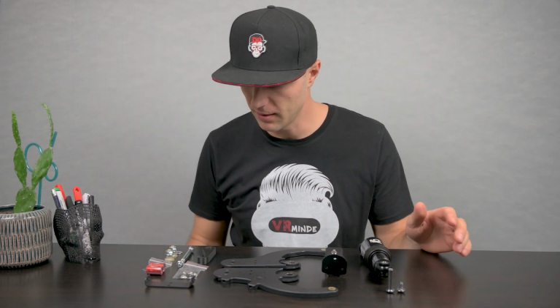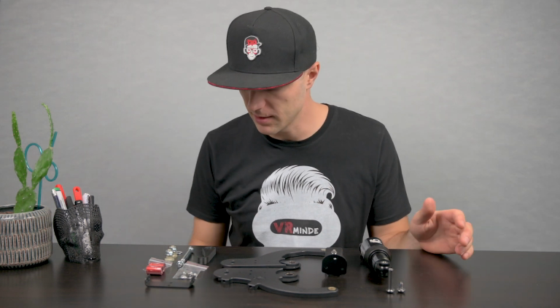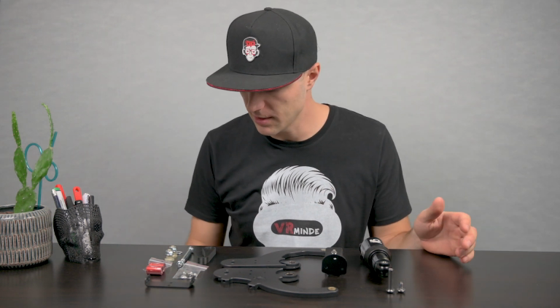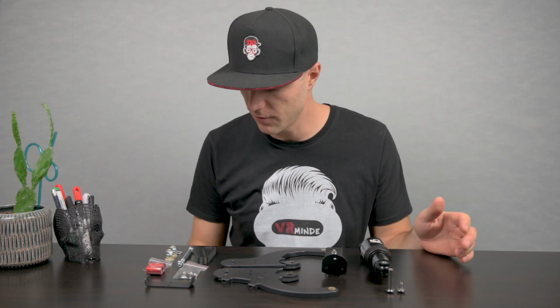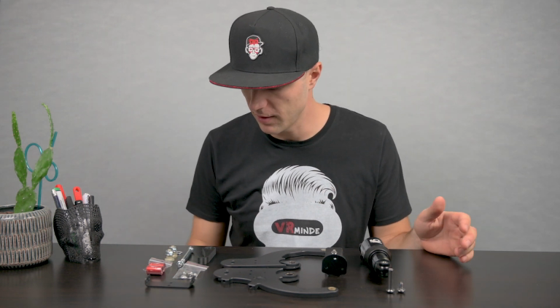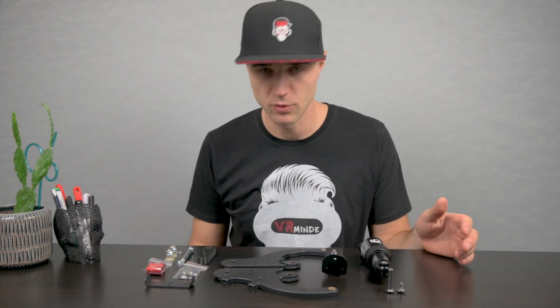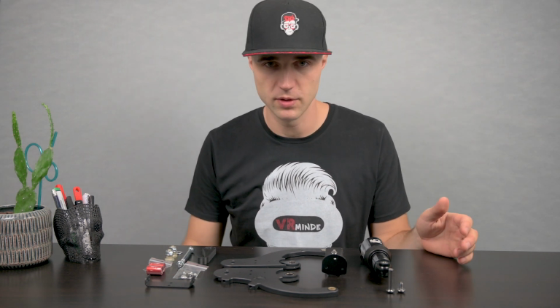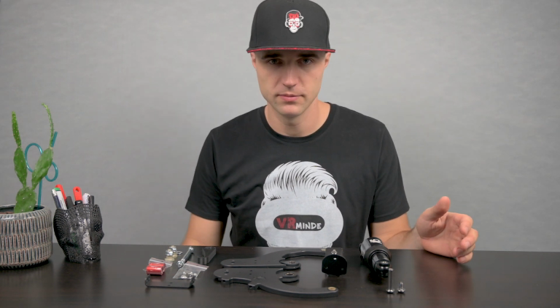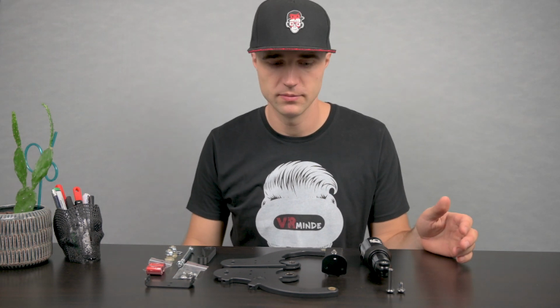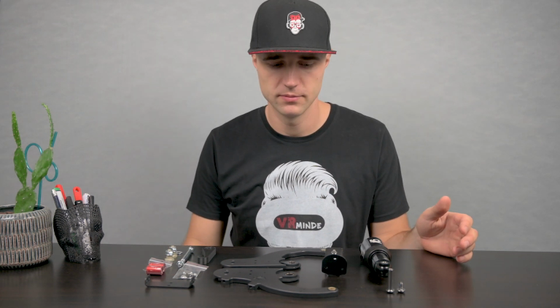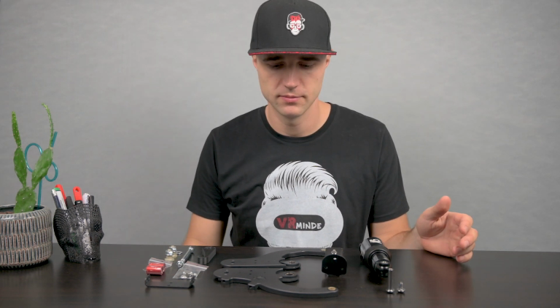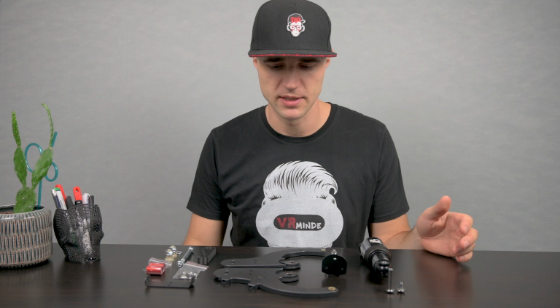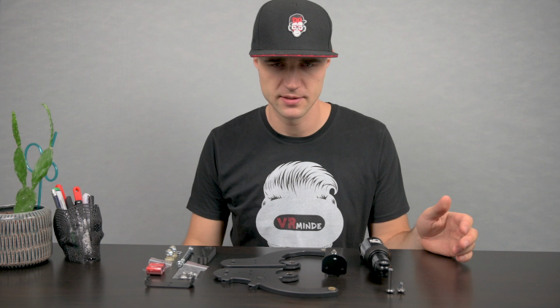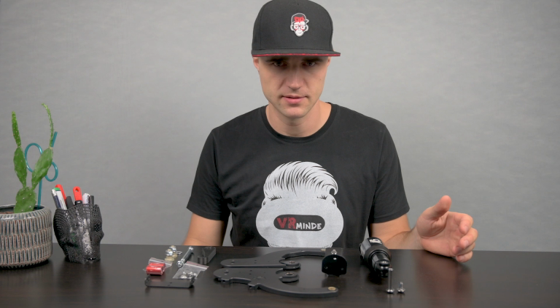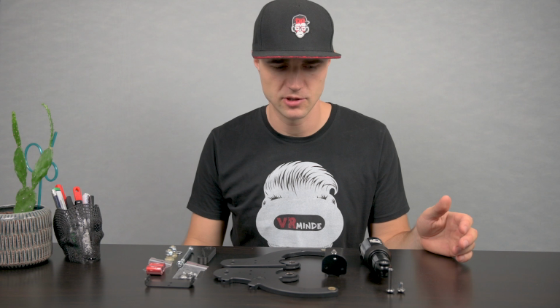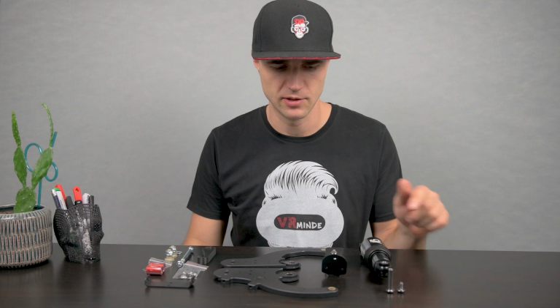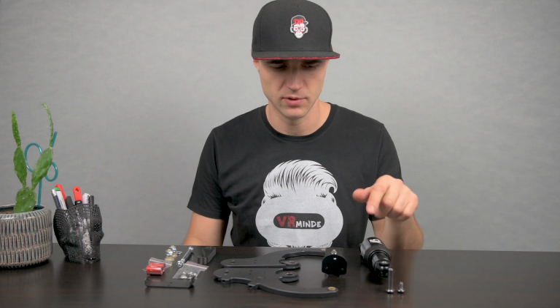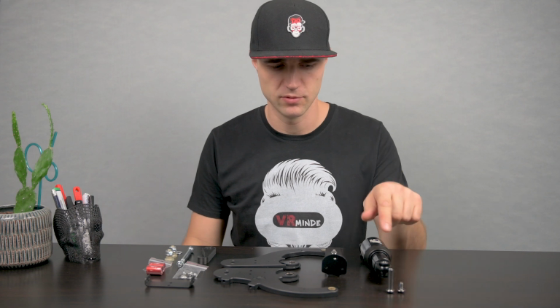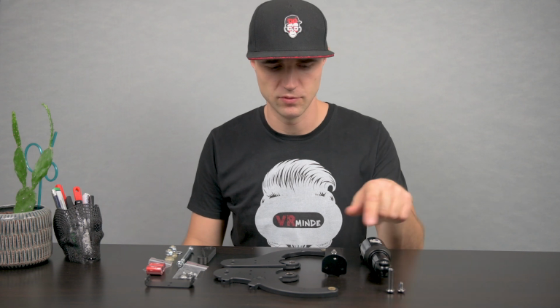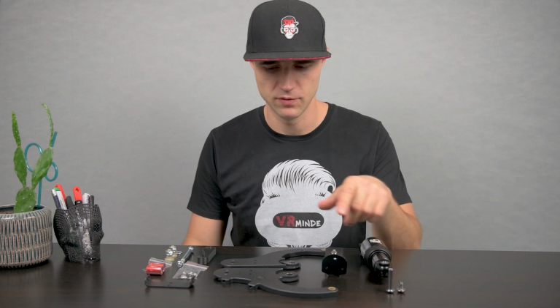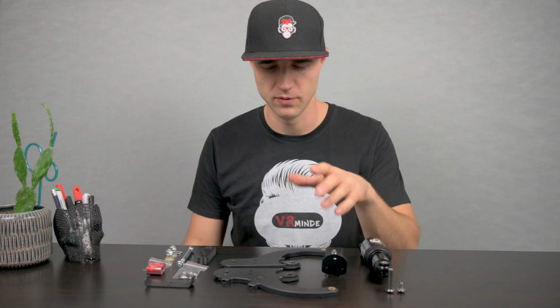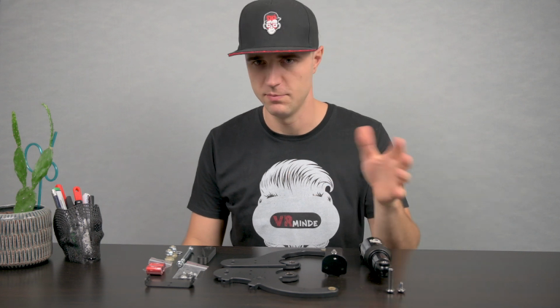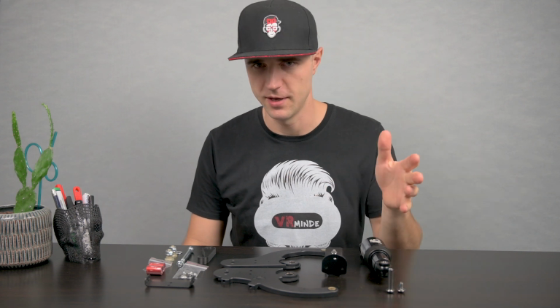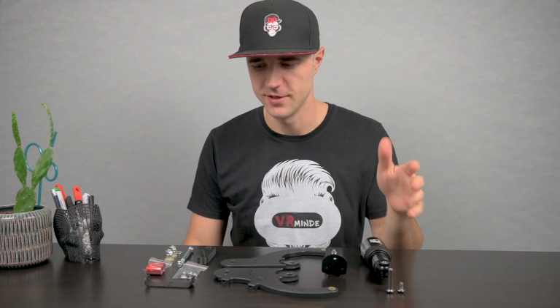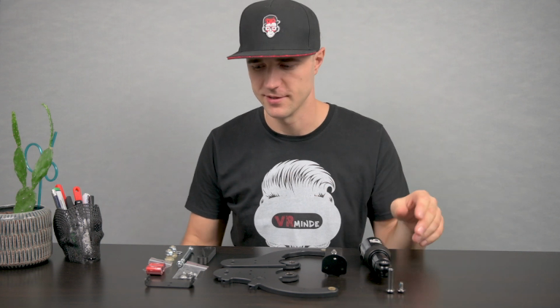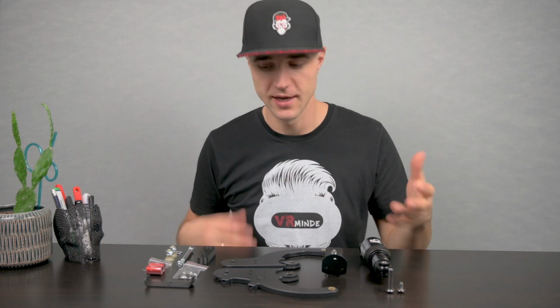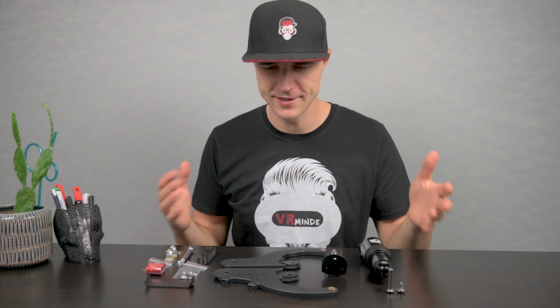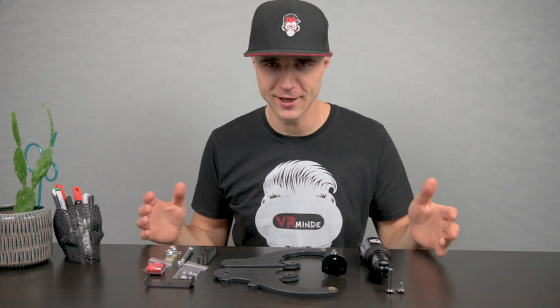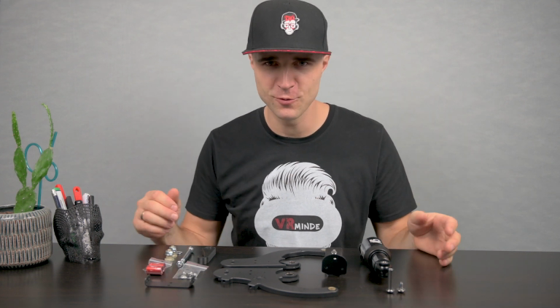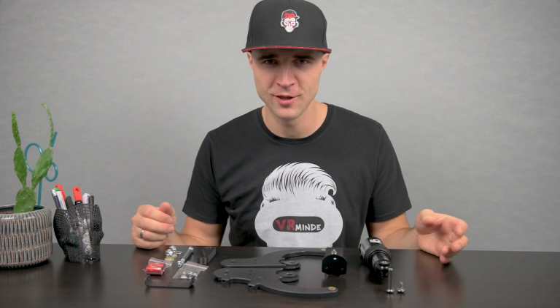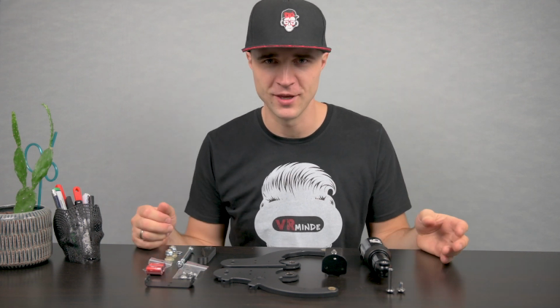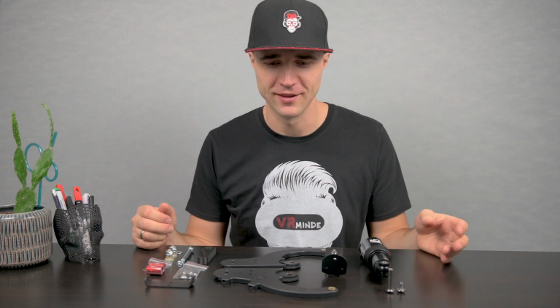Nothing major though. The stuff arrived in one piece — actually in many pieces. Let's take a look at what we got.